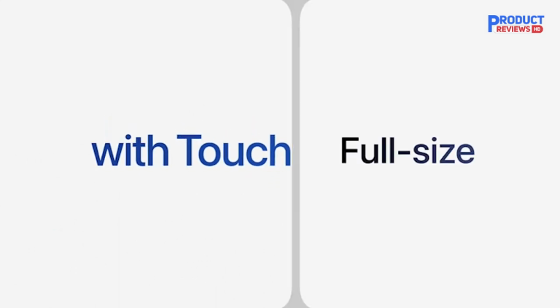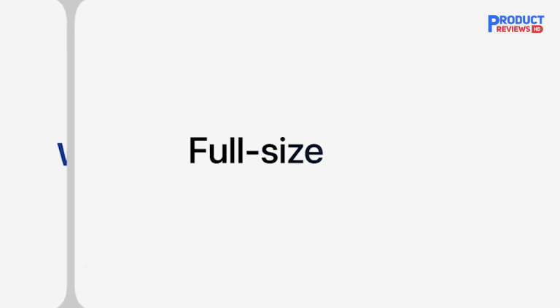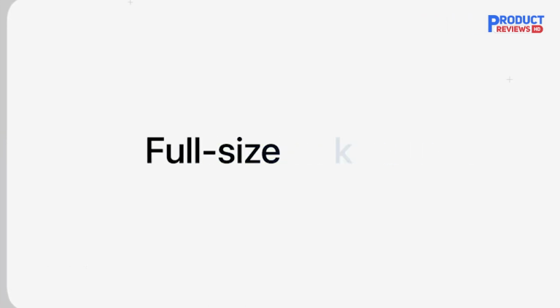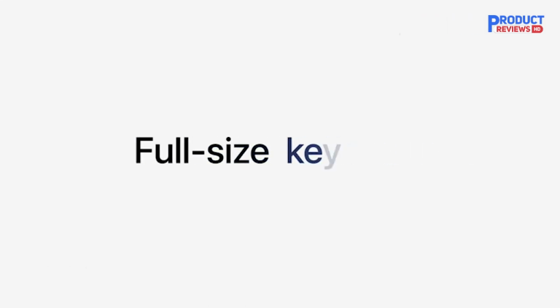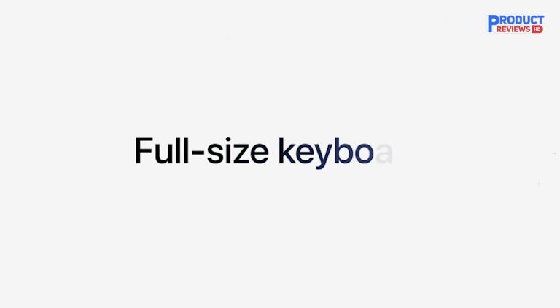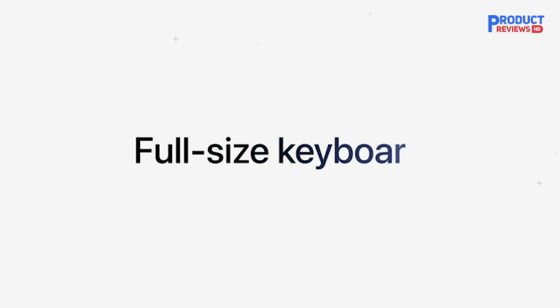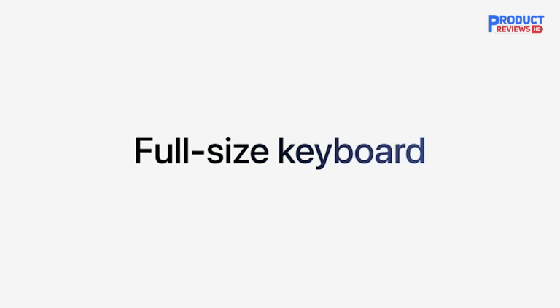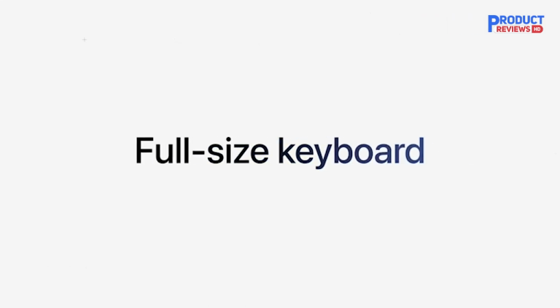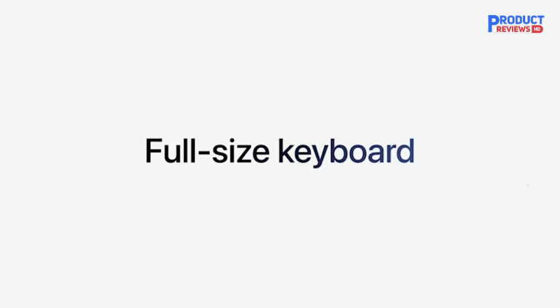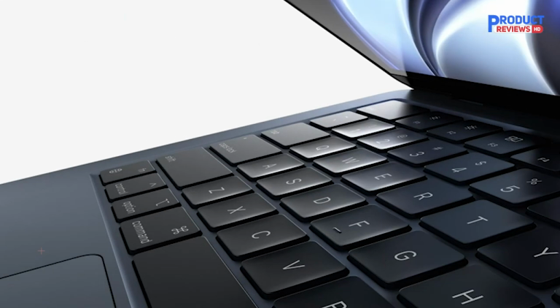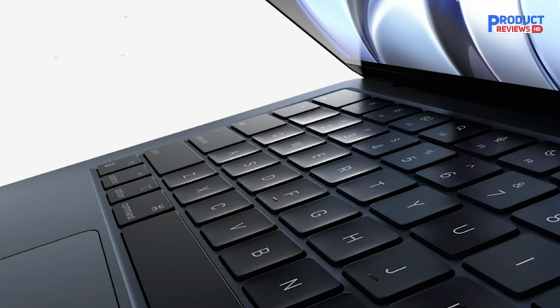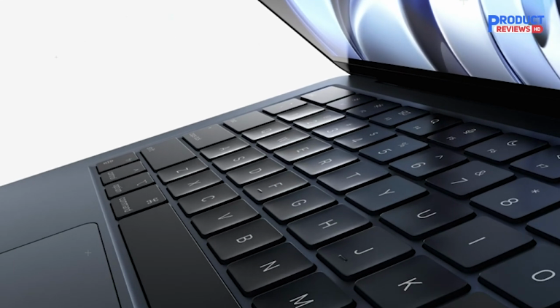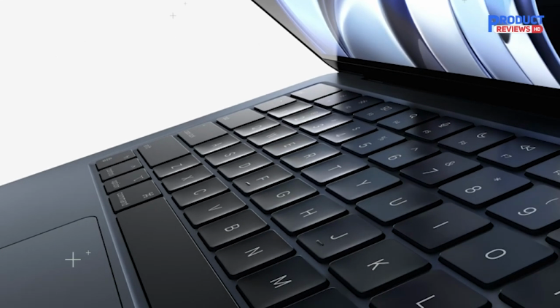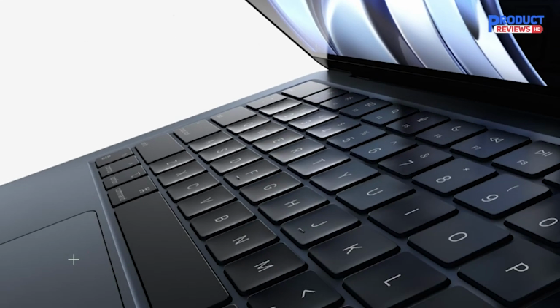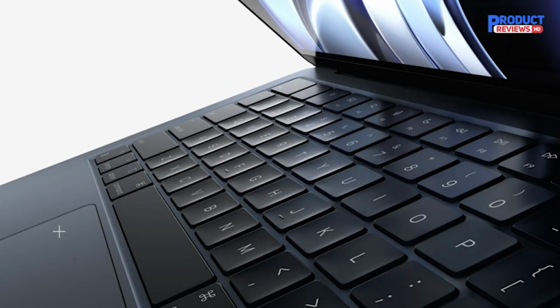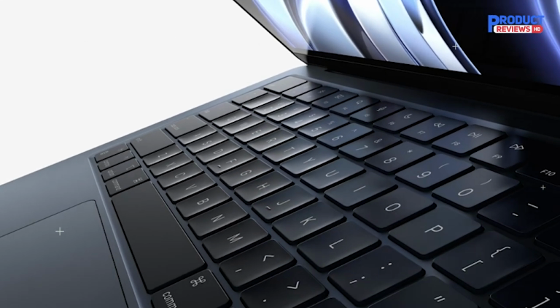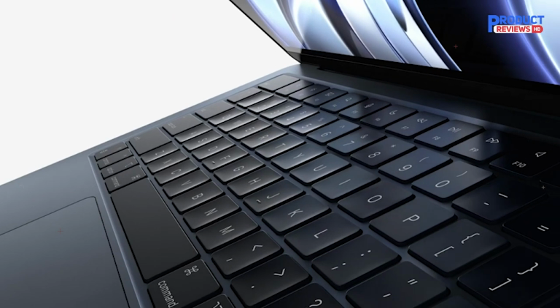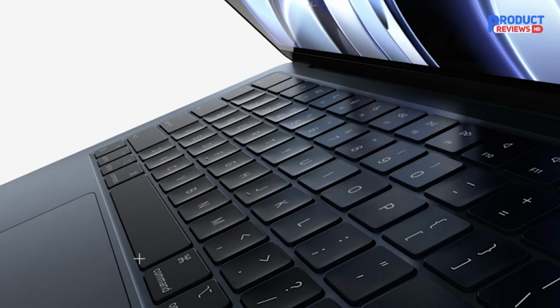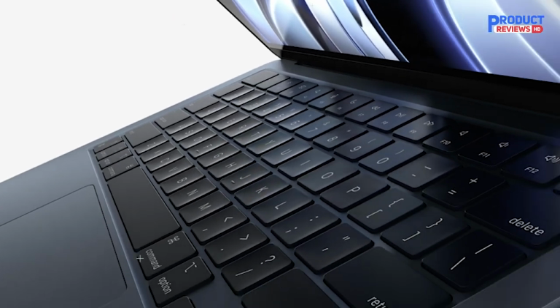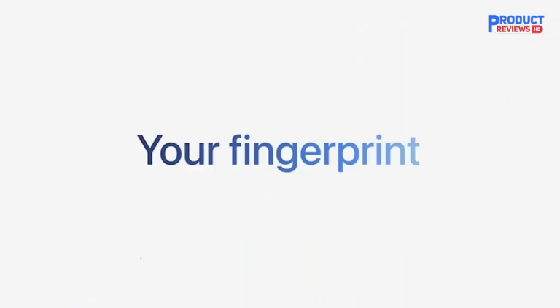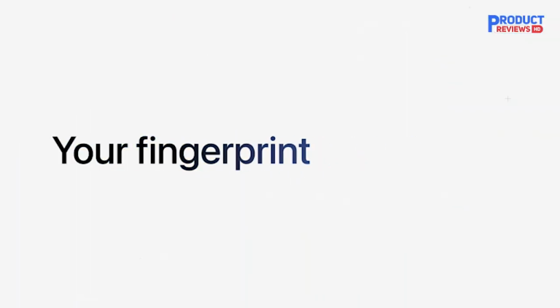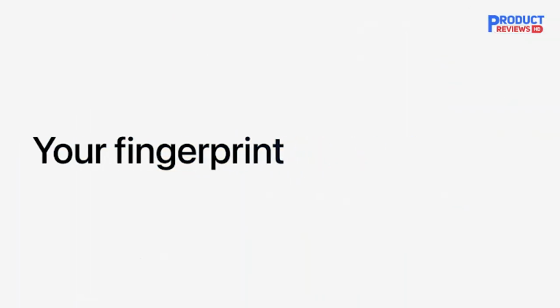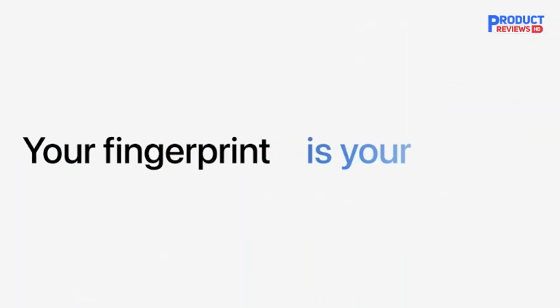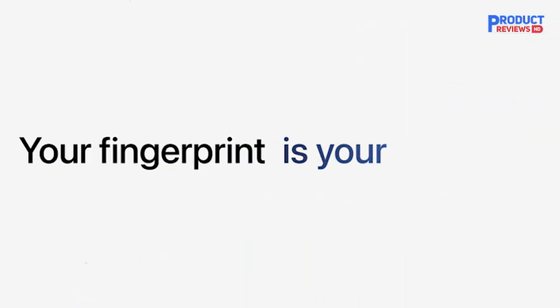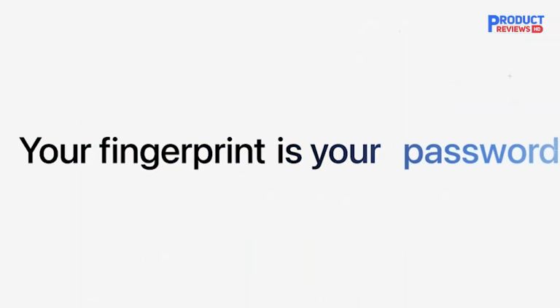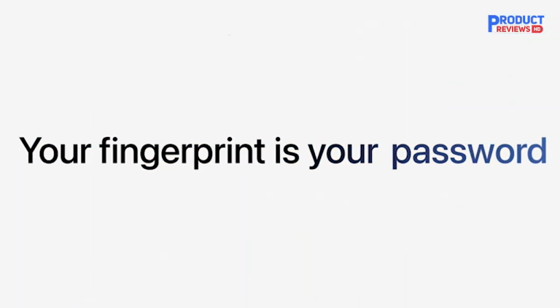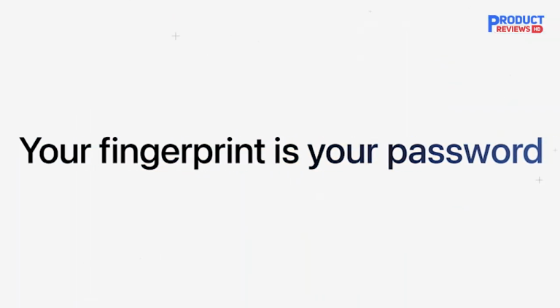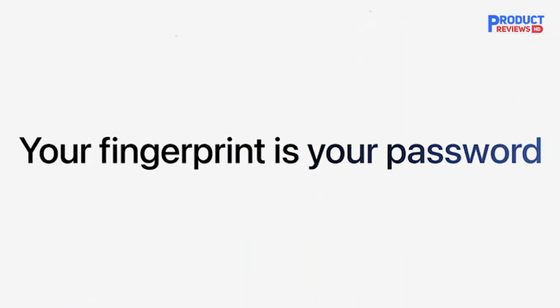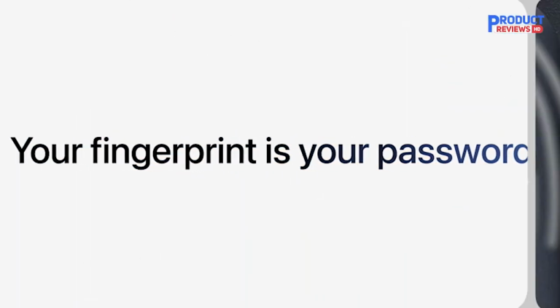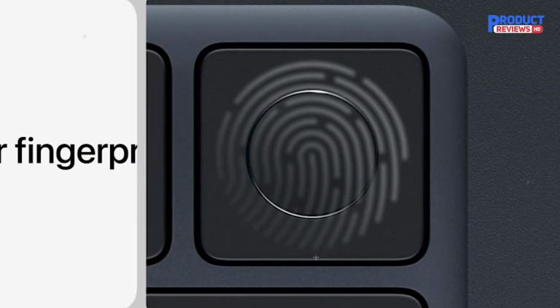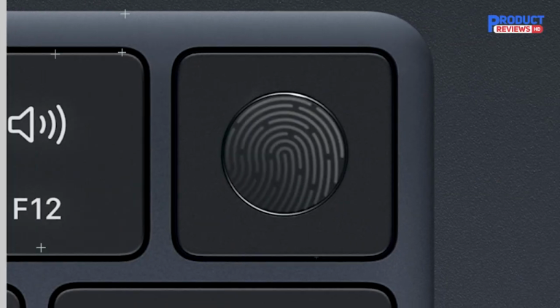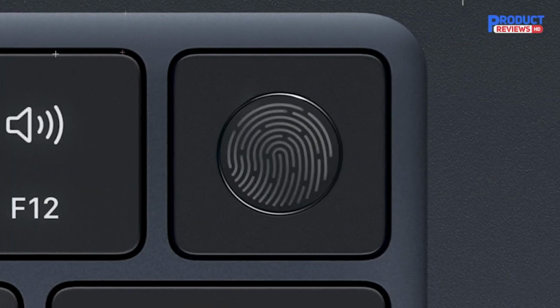If you need a great 13-inch MacBook that you can carry all day without worrying about it running out of juice, this is the laptop for you.